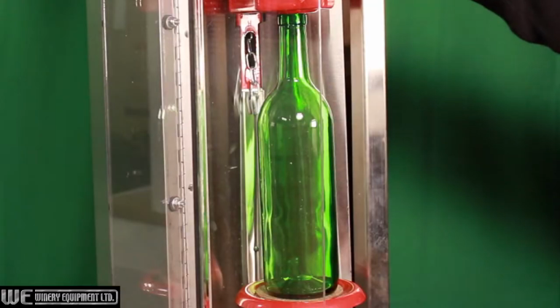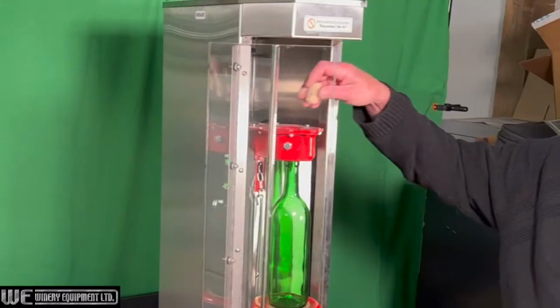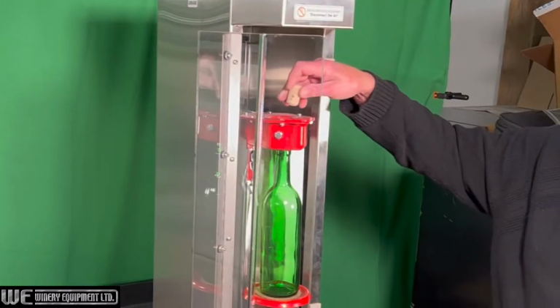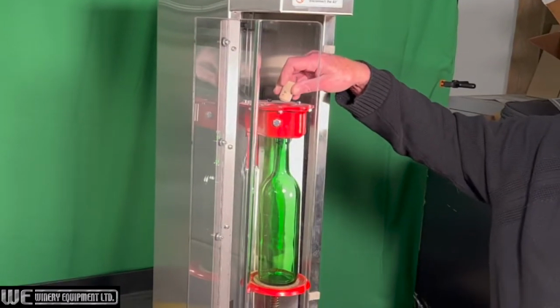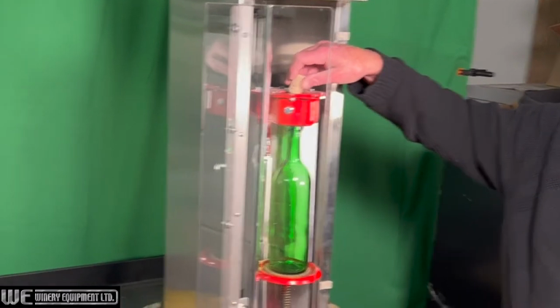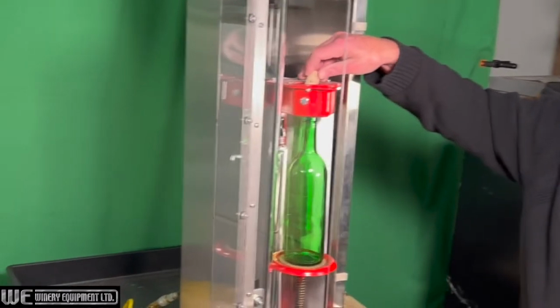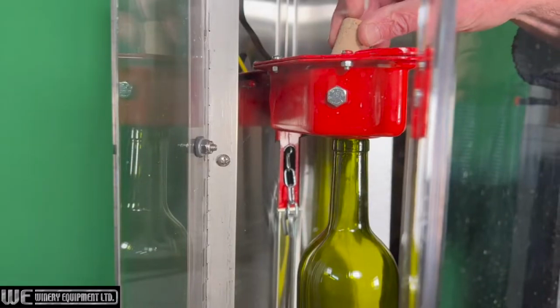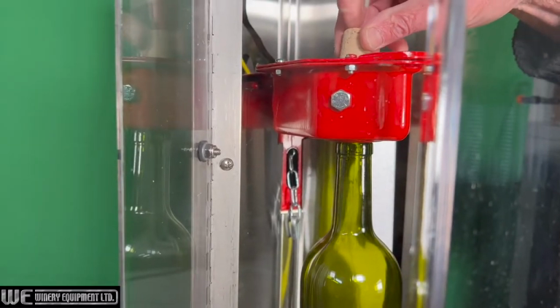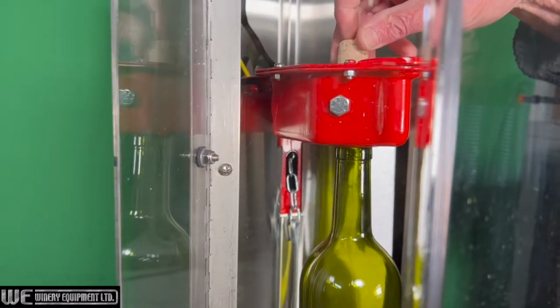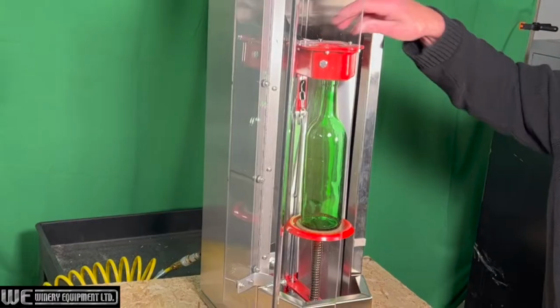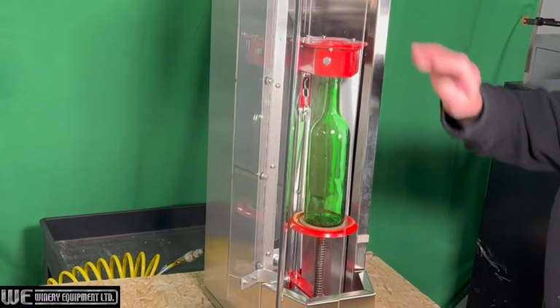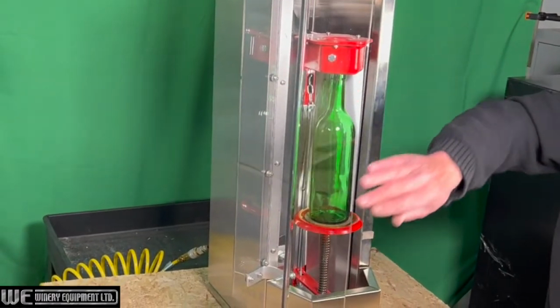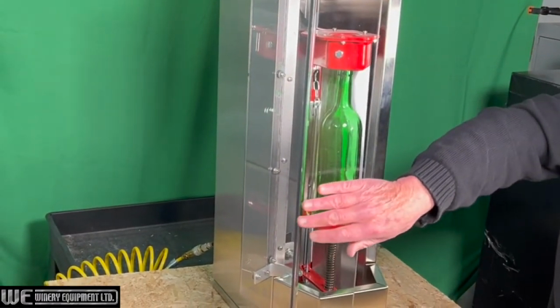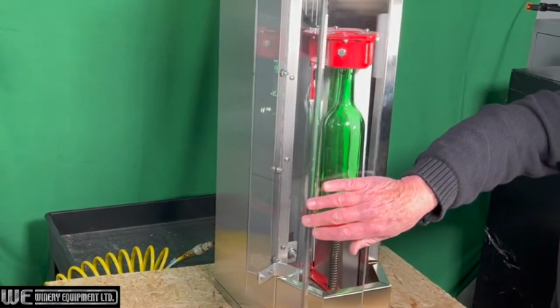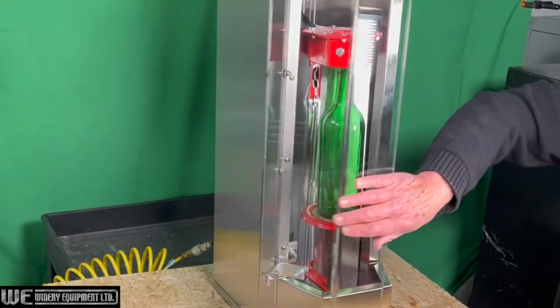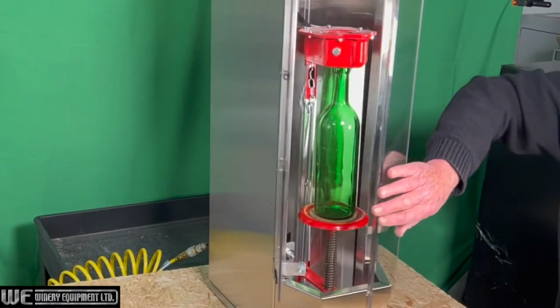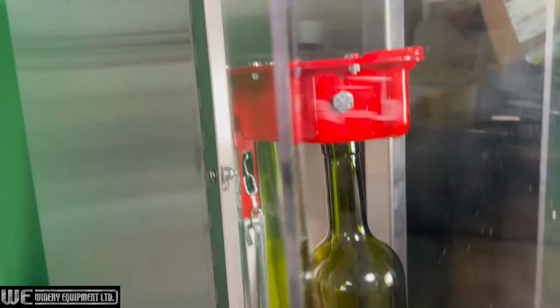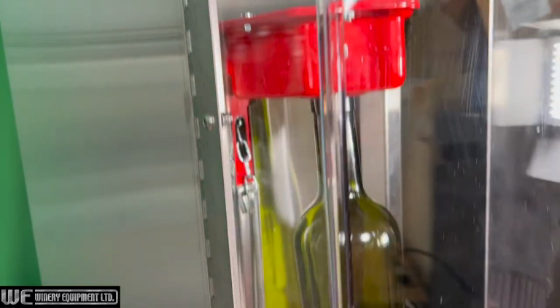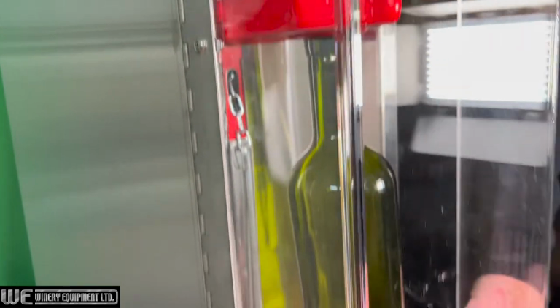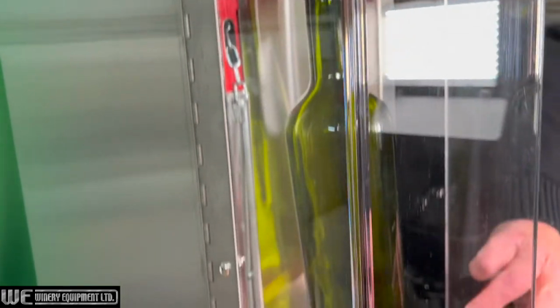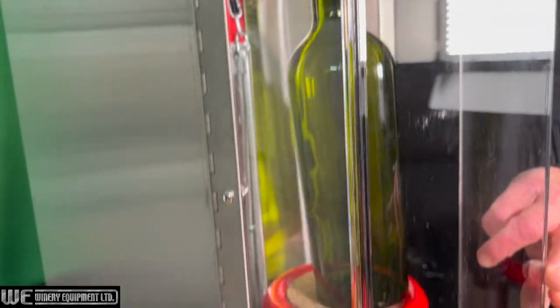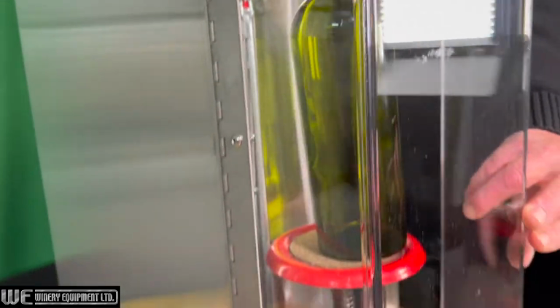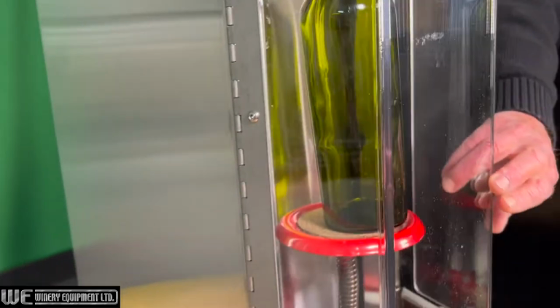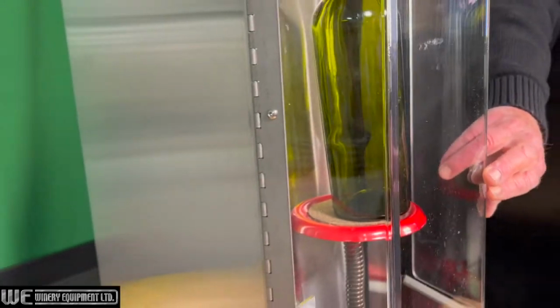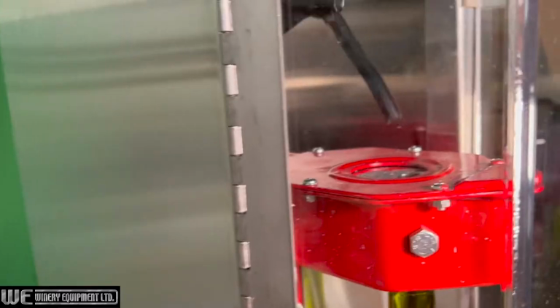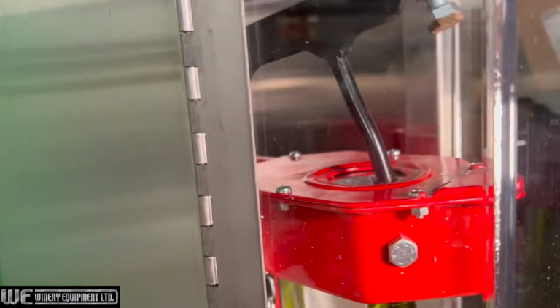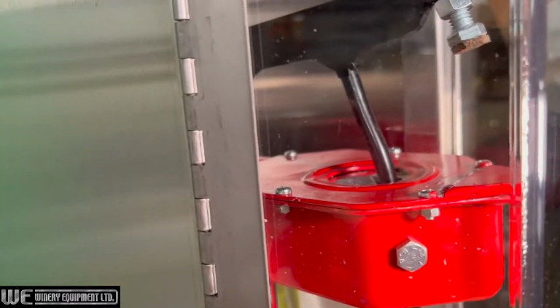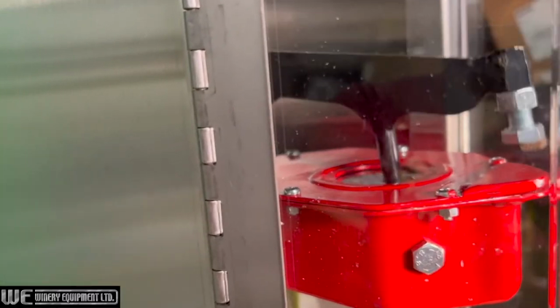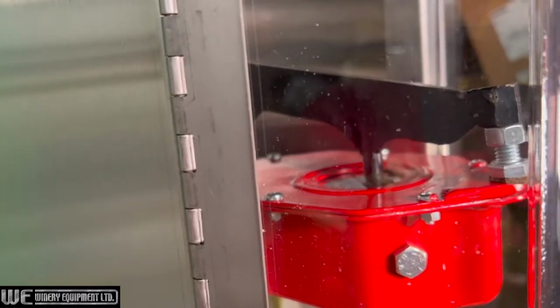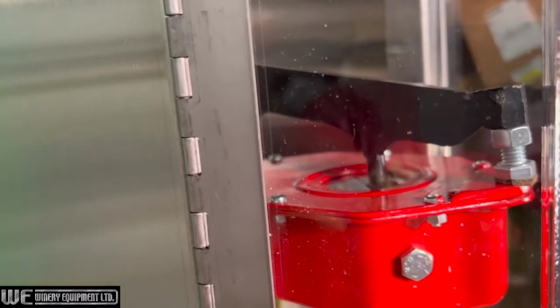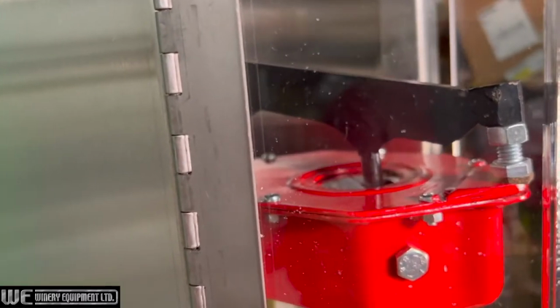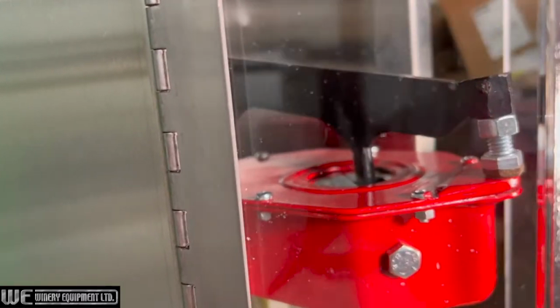Just place the bottle, drop in the cork, and close the clear durable acrylic door. You'll find the Dr. Corker is a big step up from floor corking.